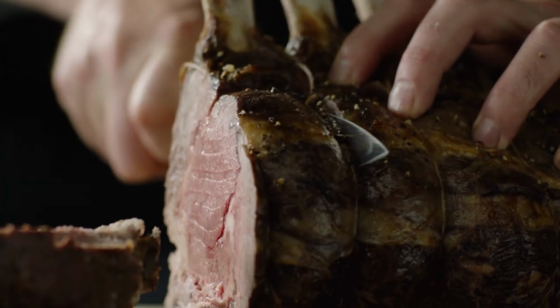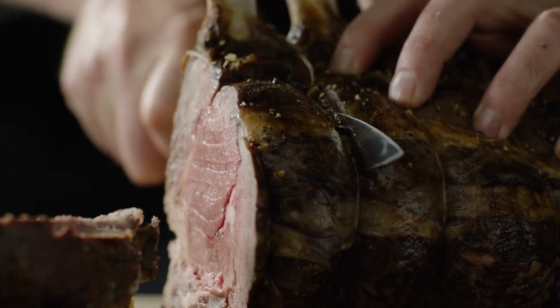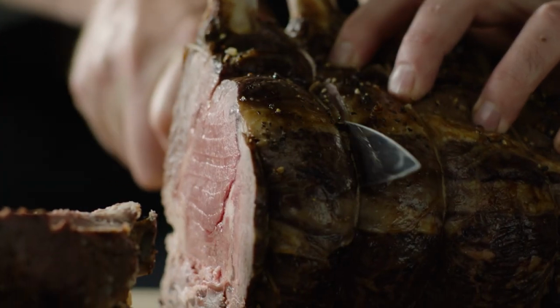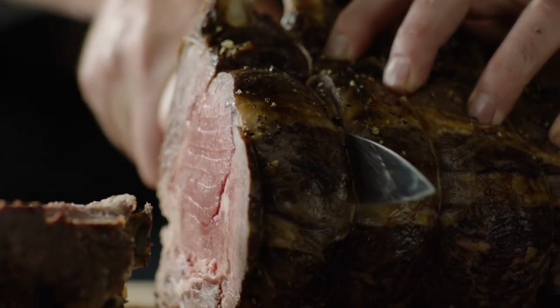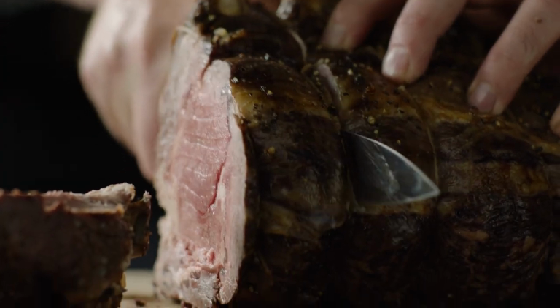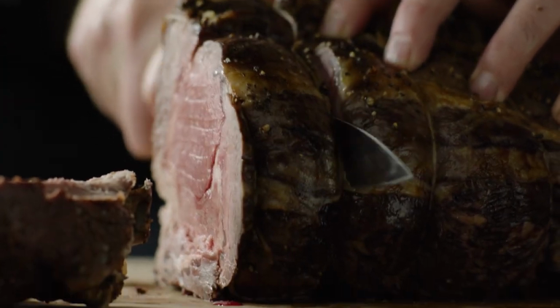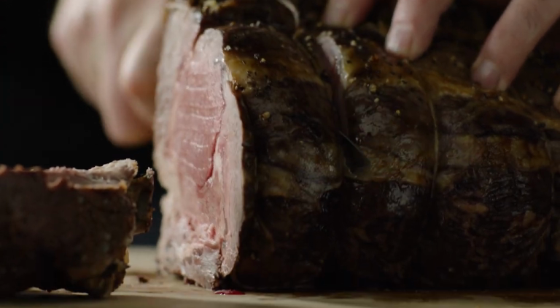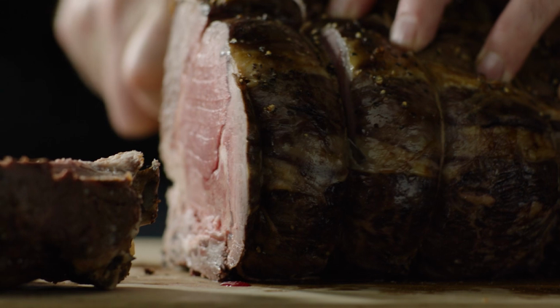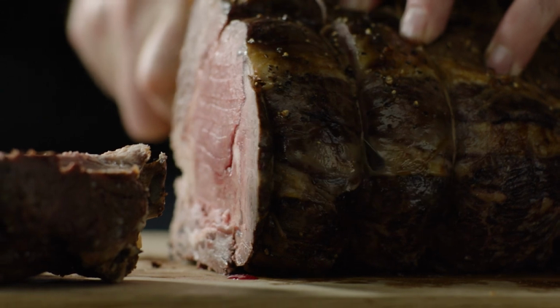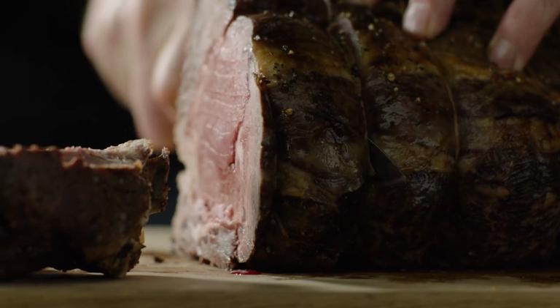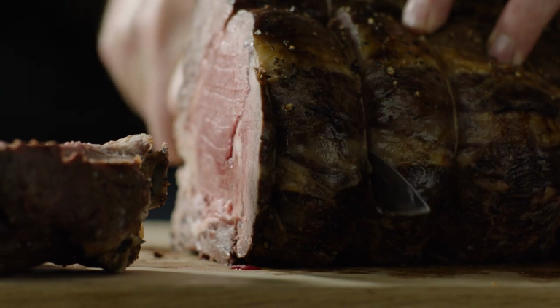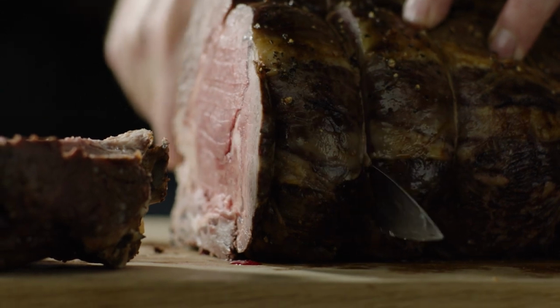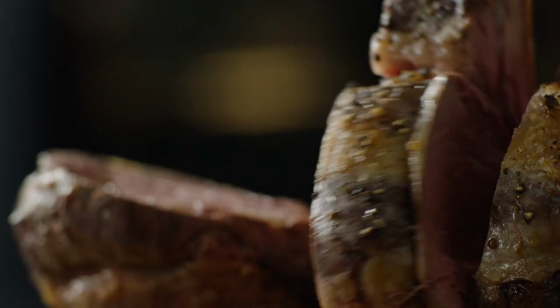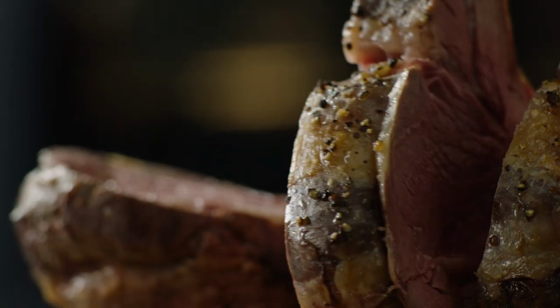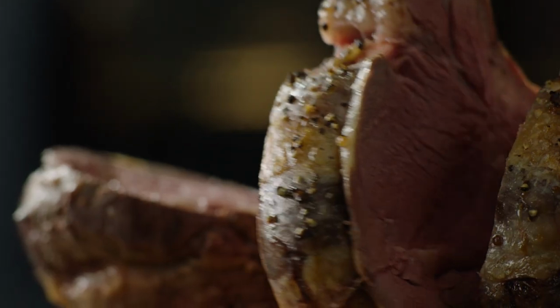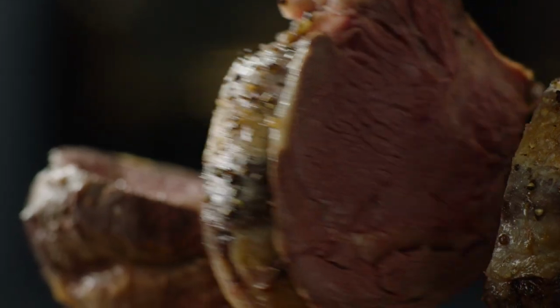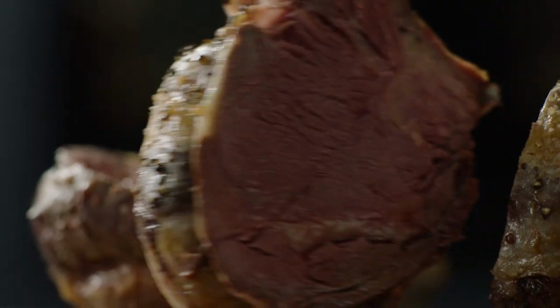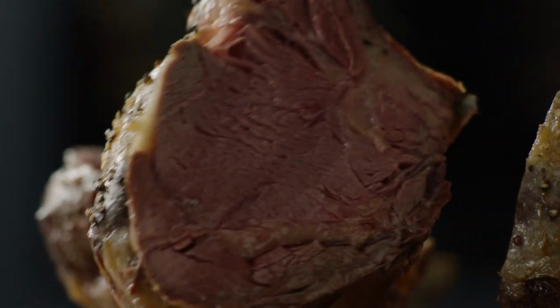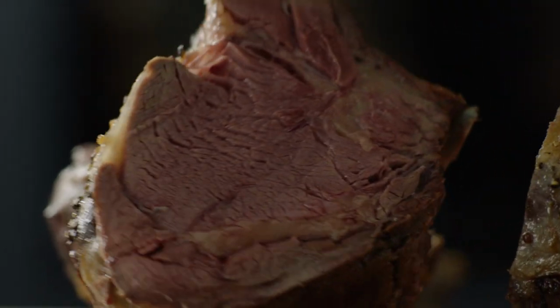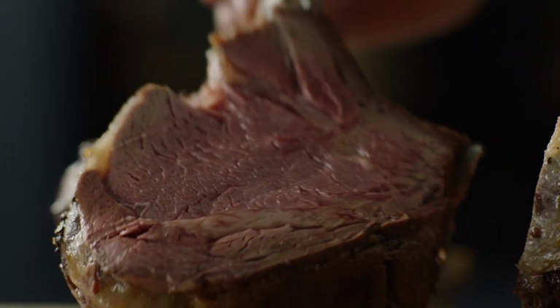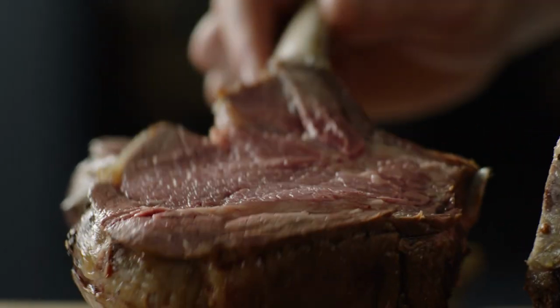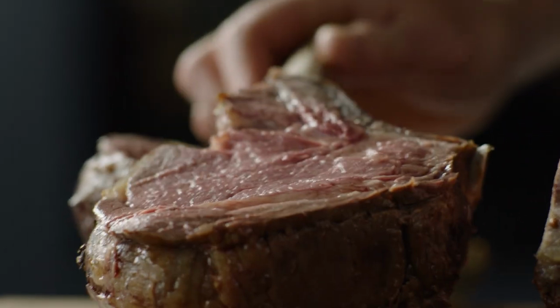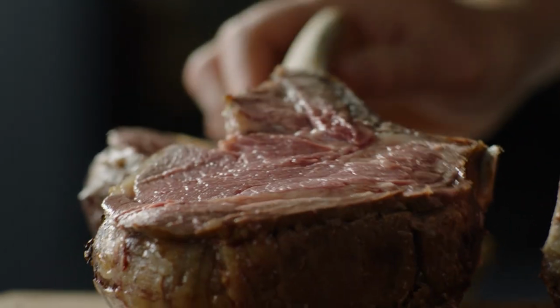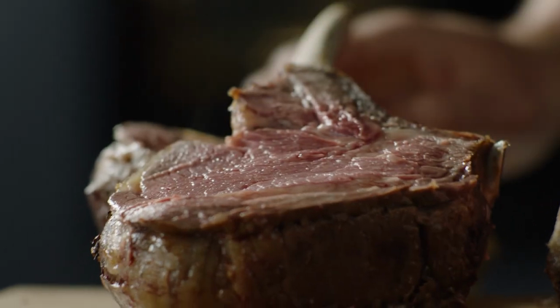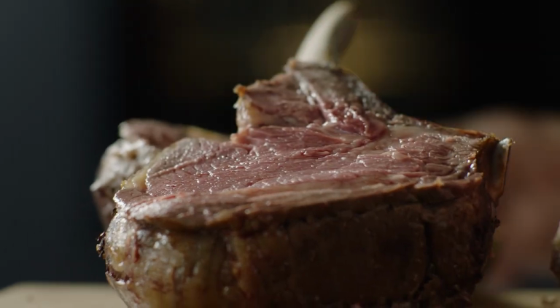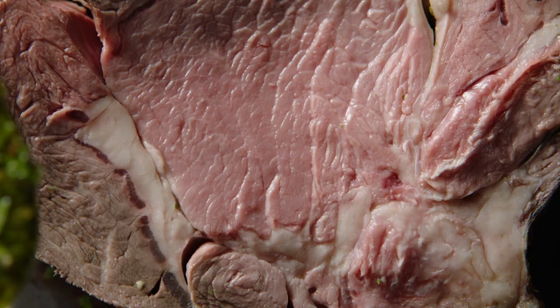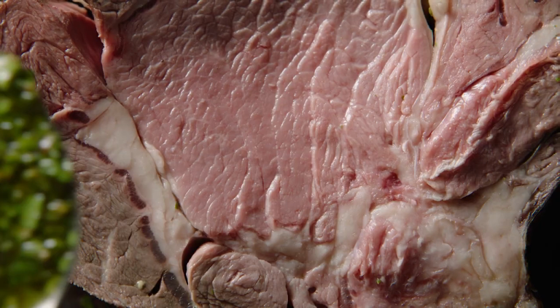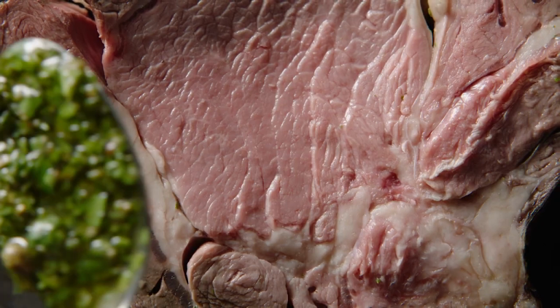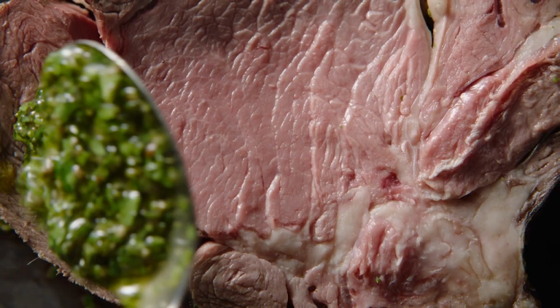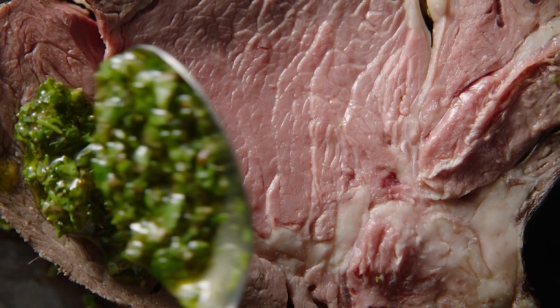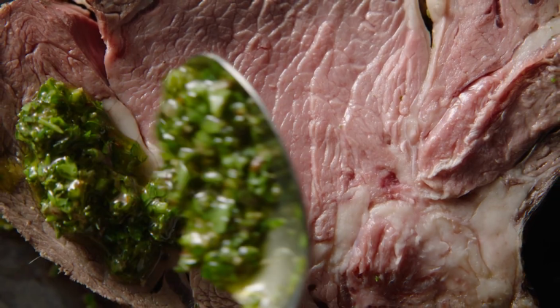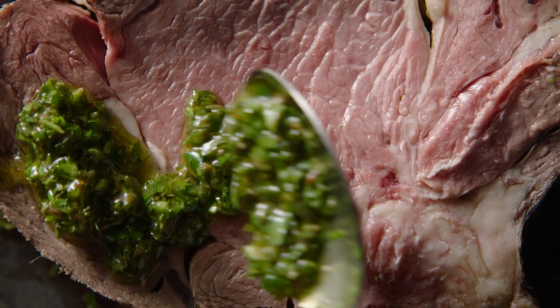Perfect succulence, perfect crust, perfect roast beef.